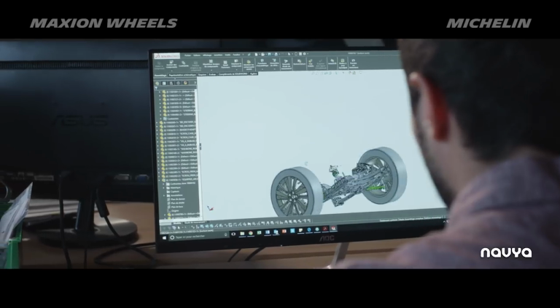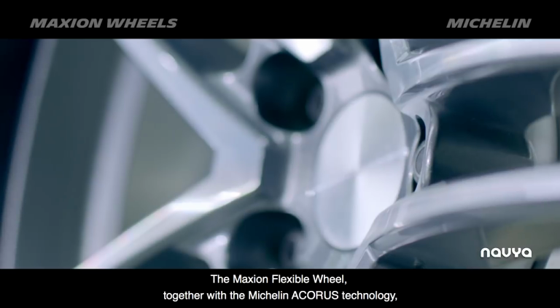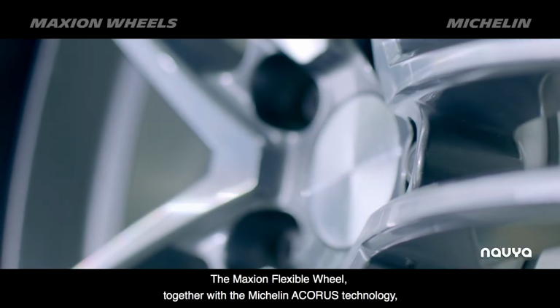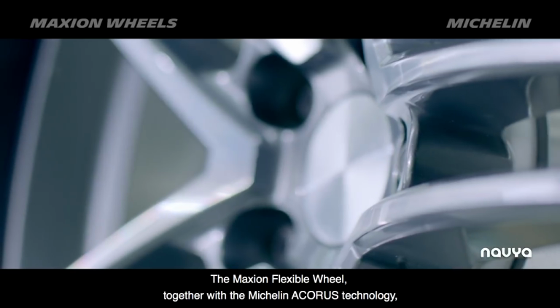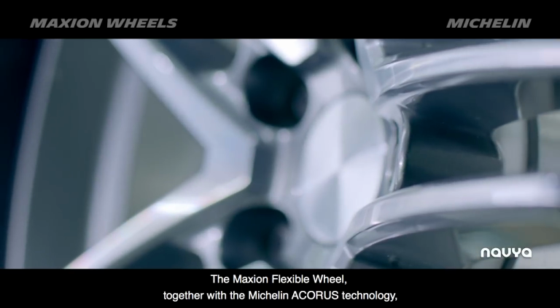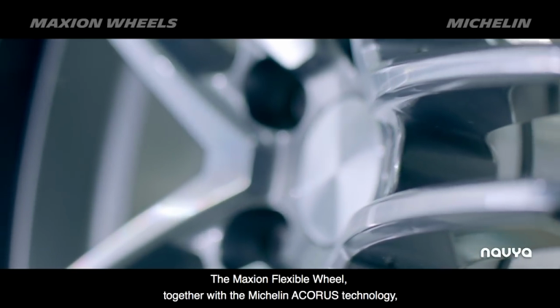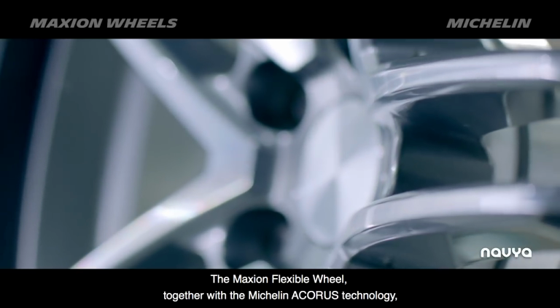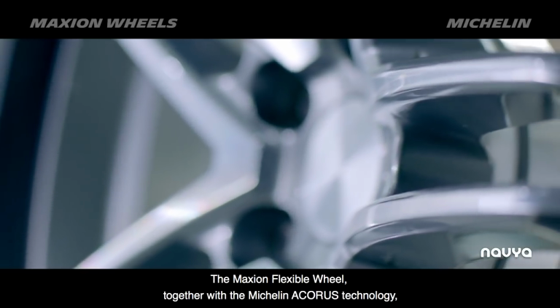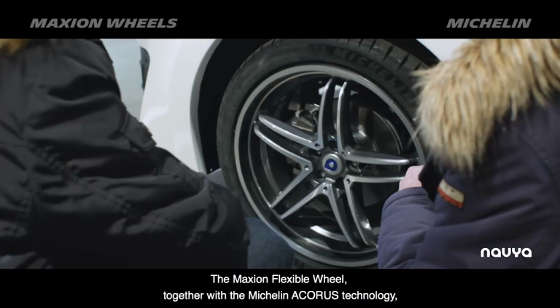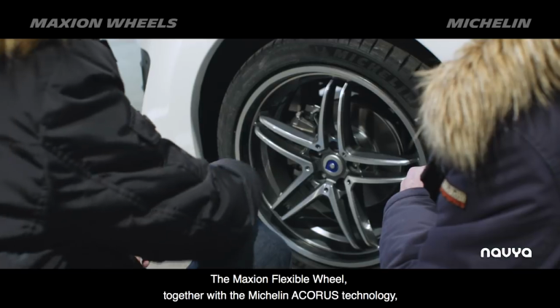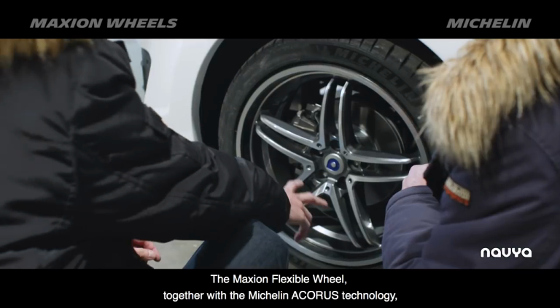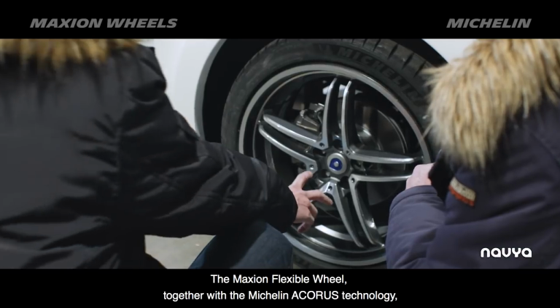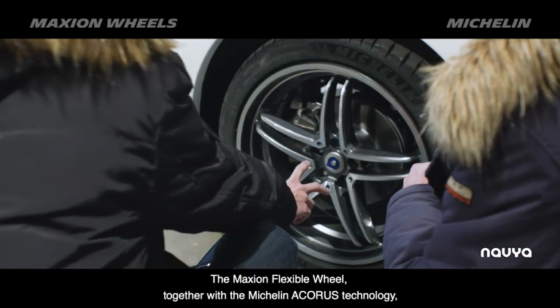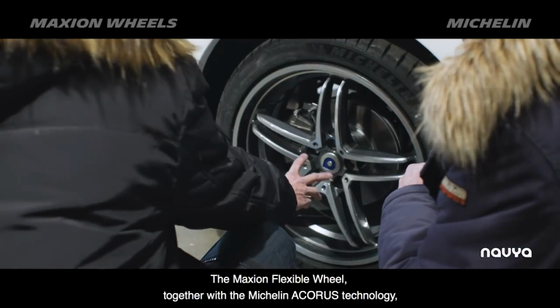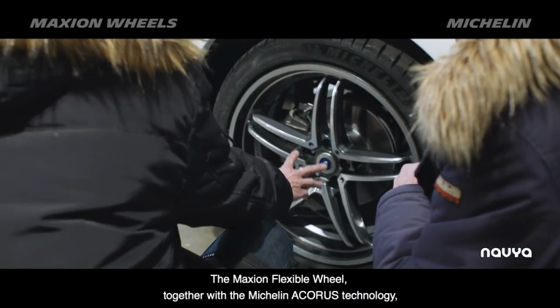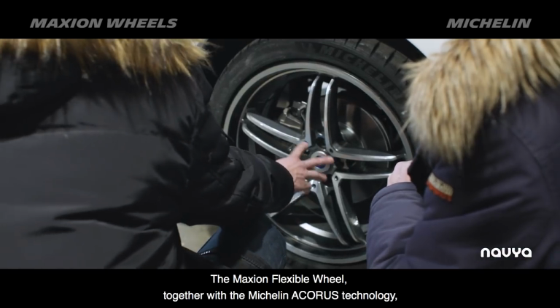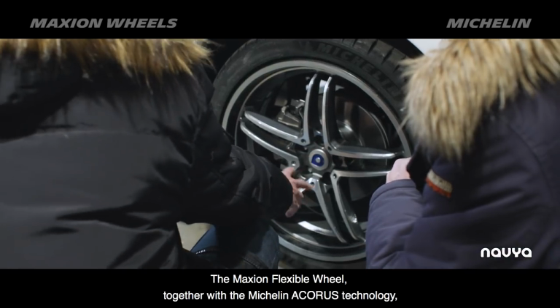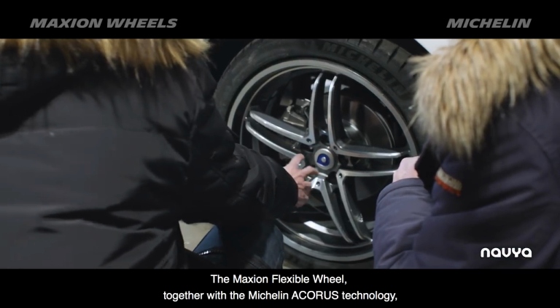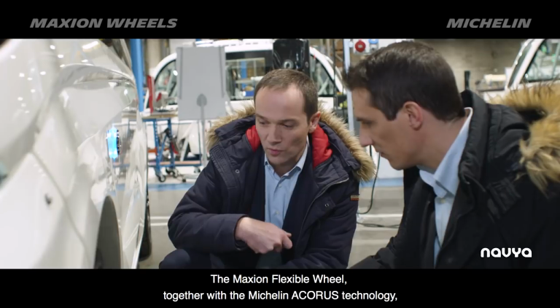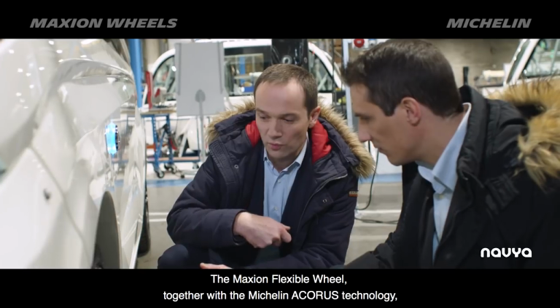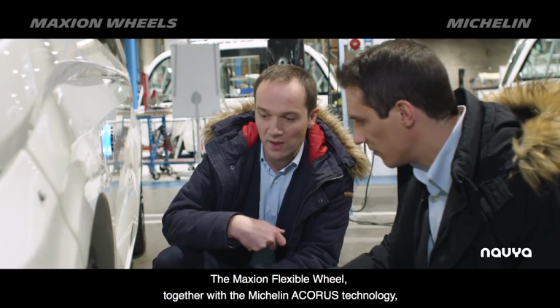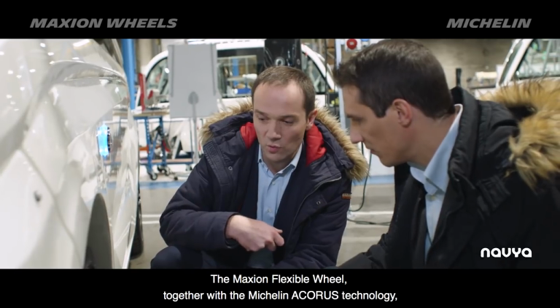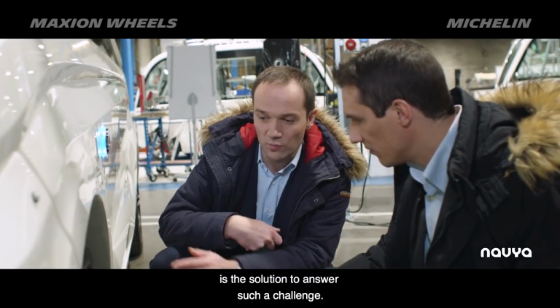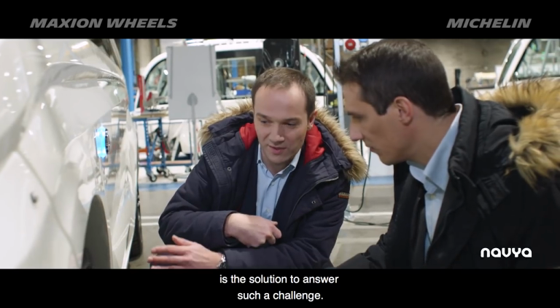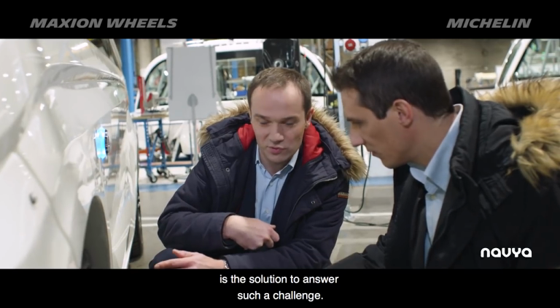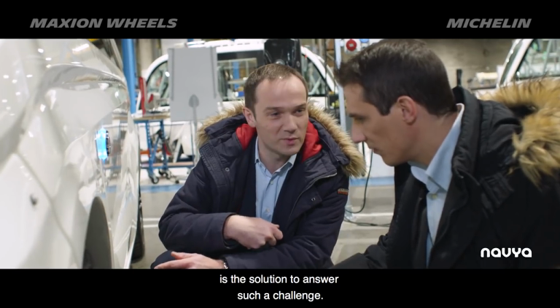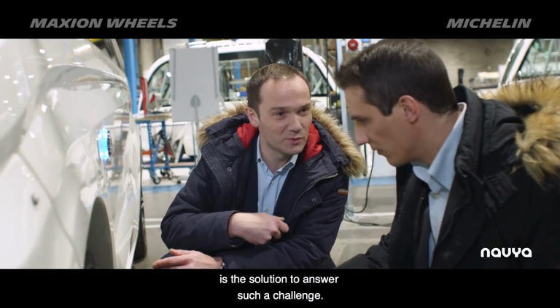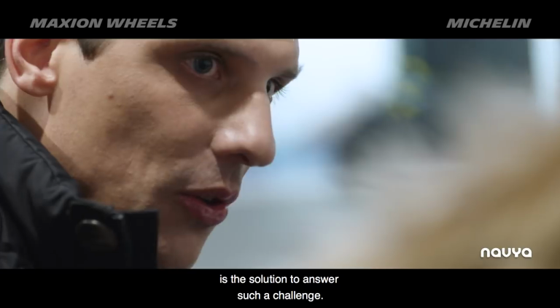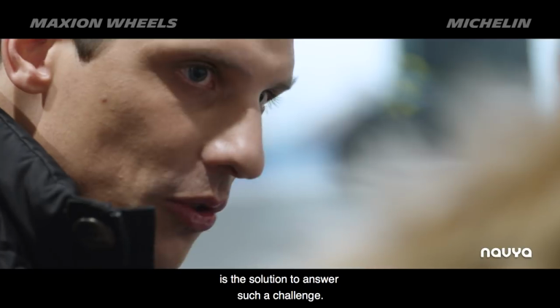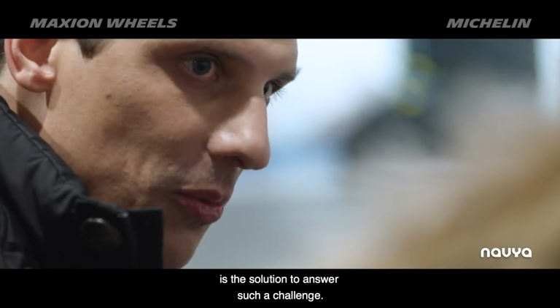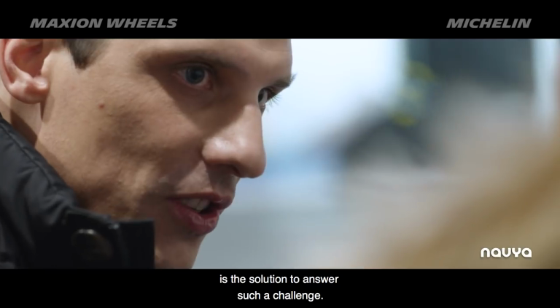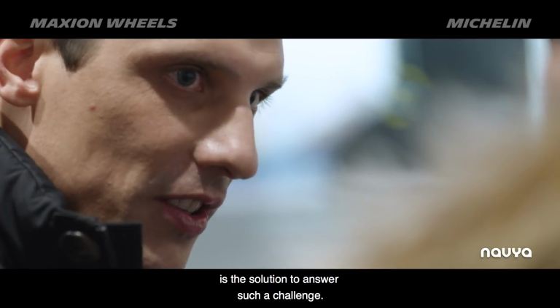The Maxiom flexible wheel, together with the Michelin Acorus technology, is the solution to answer such a challenge.